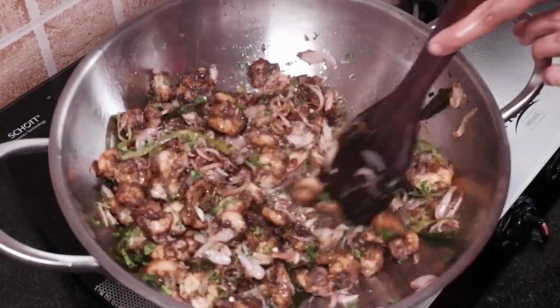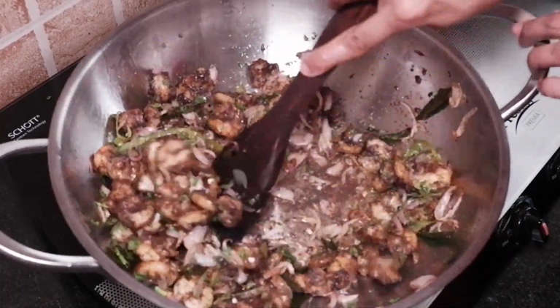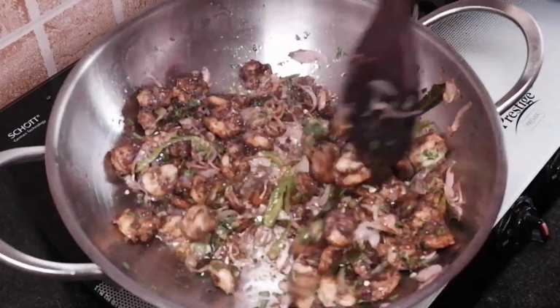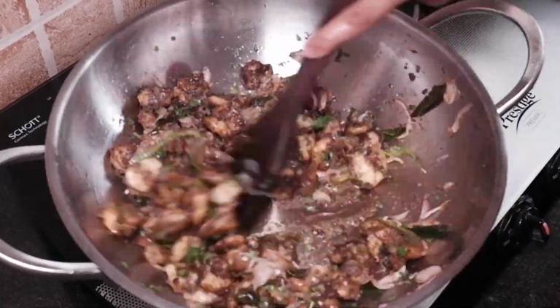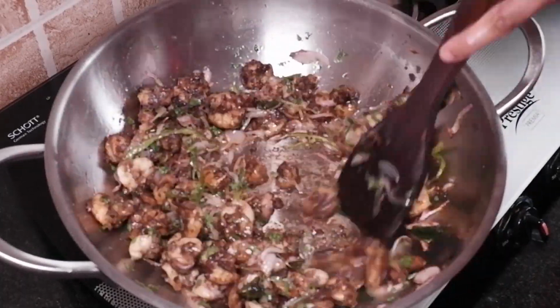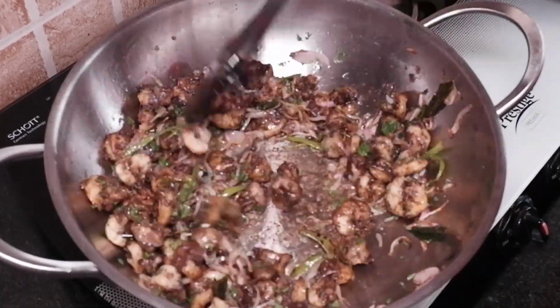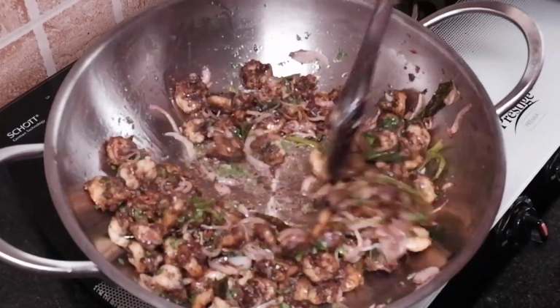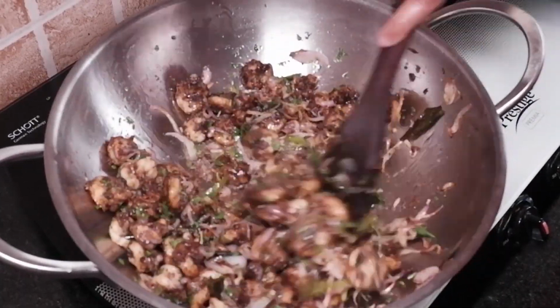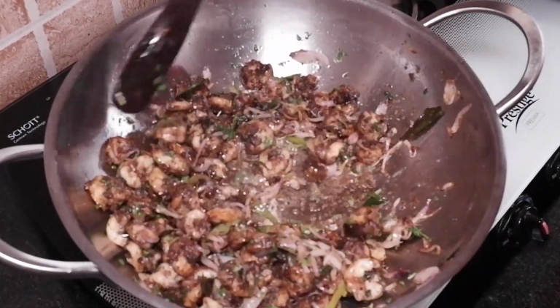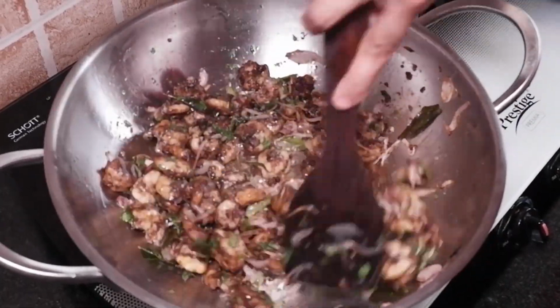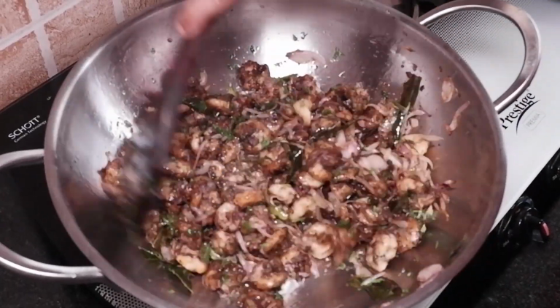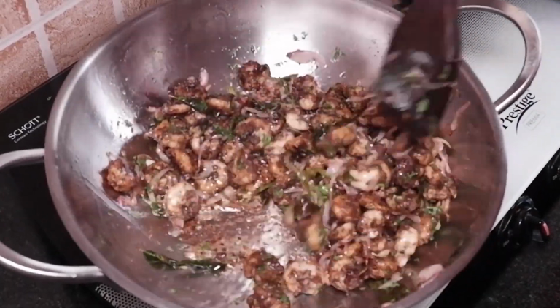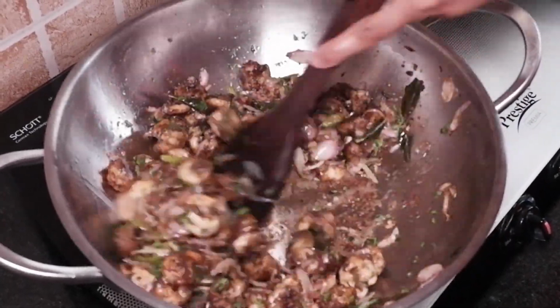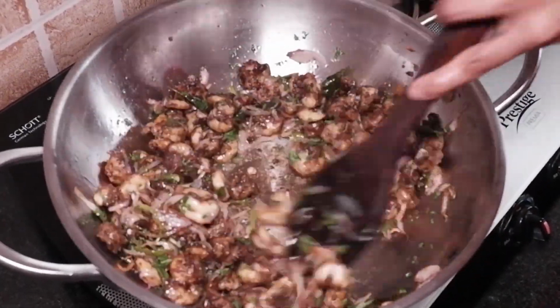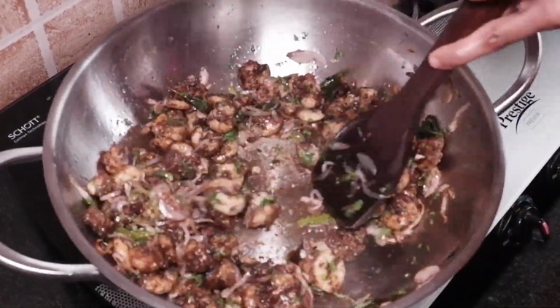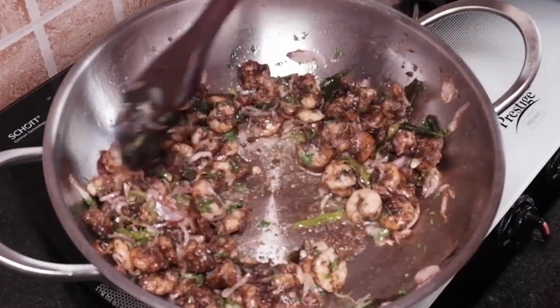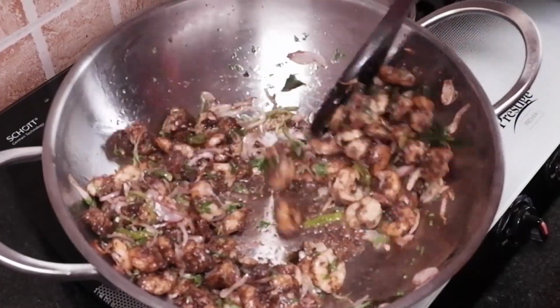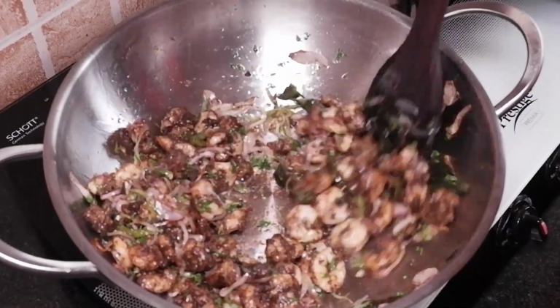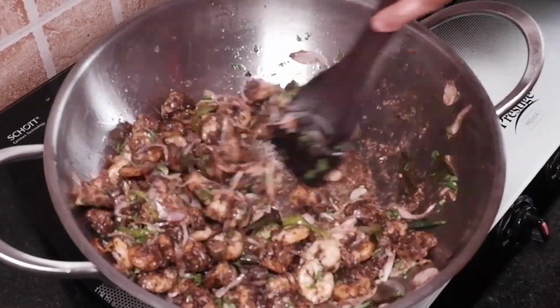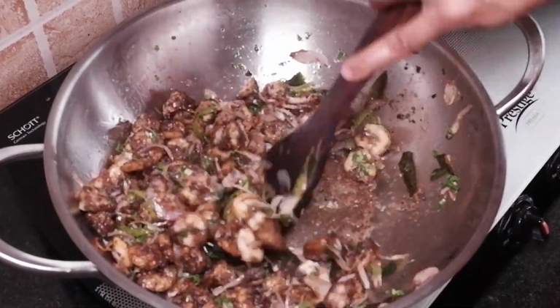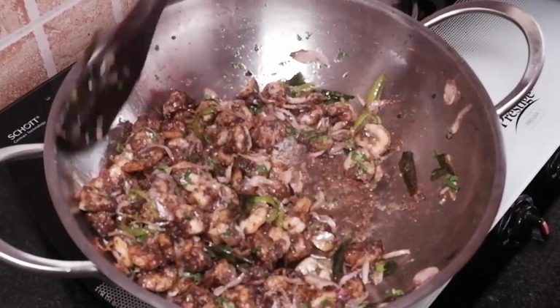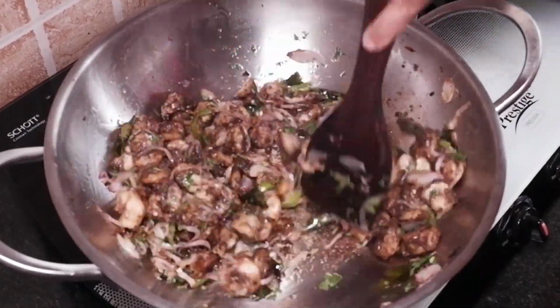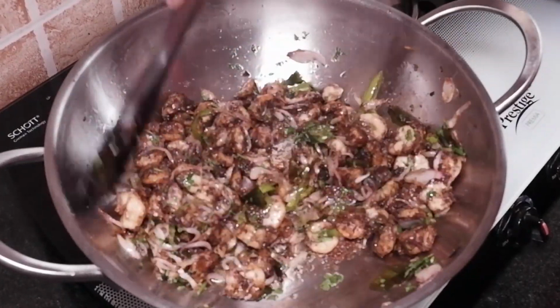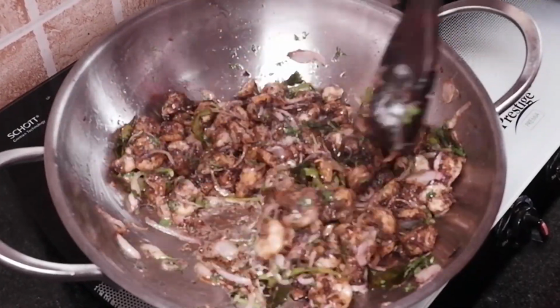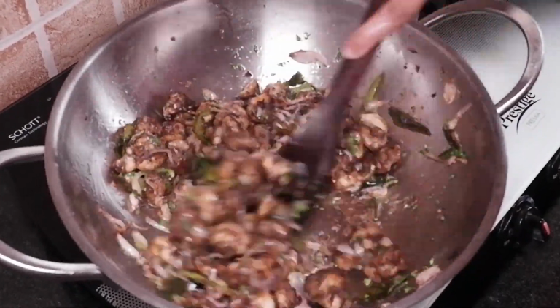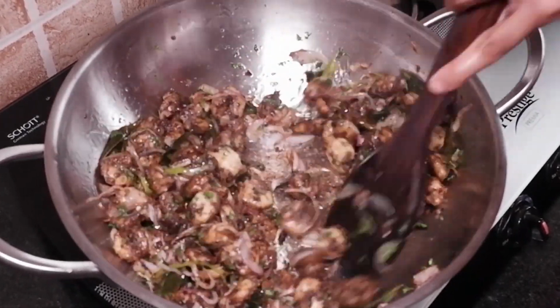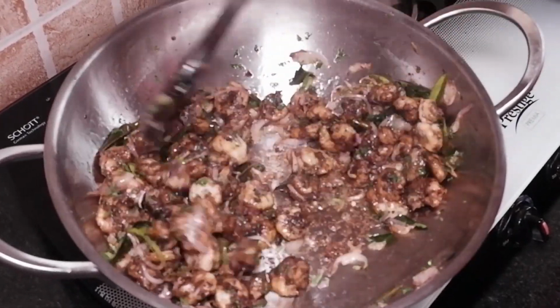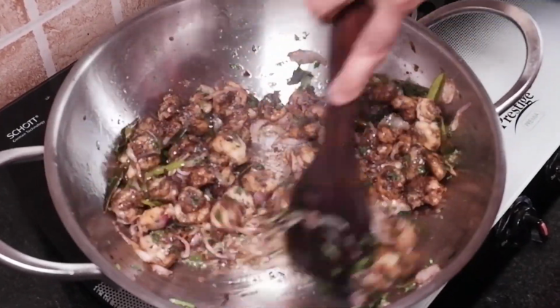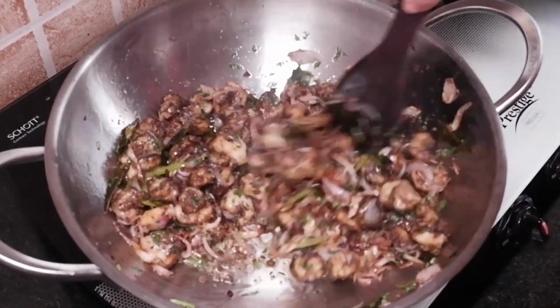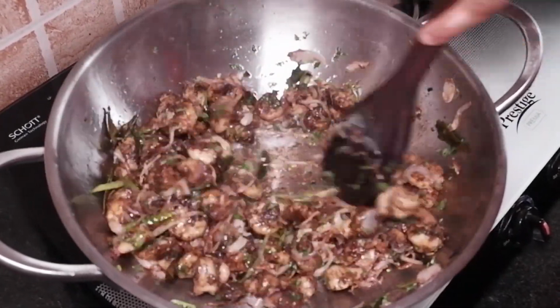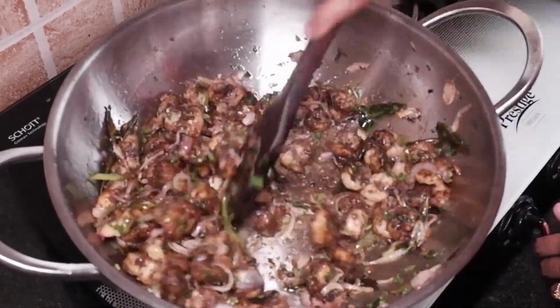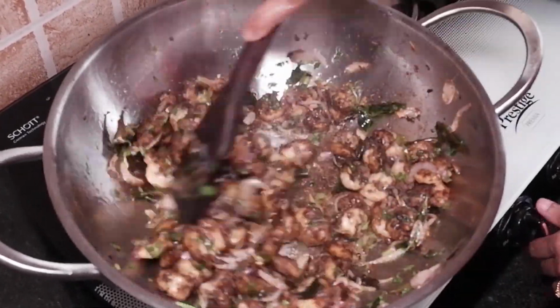You can serve this with roti, or even with zeera rice or steamed rice along with tomato curry.